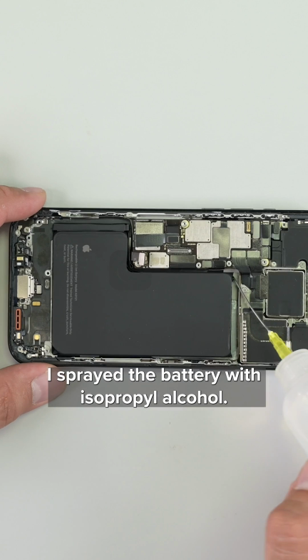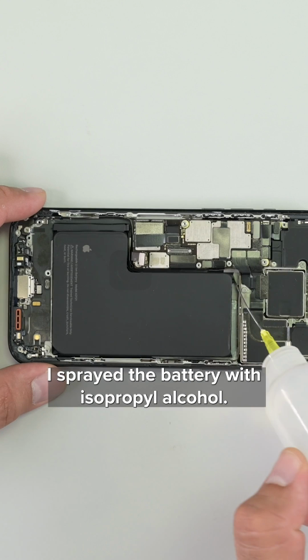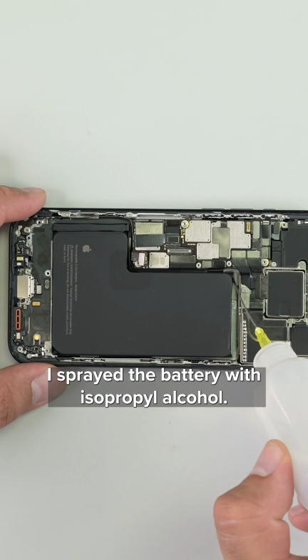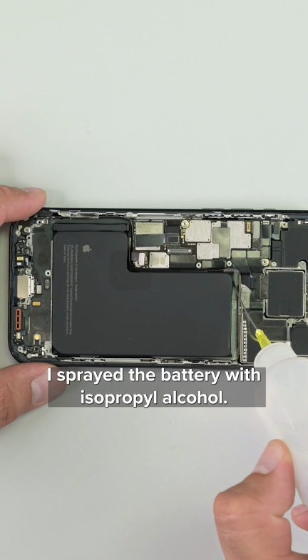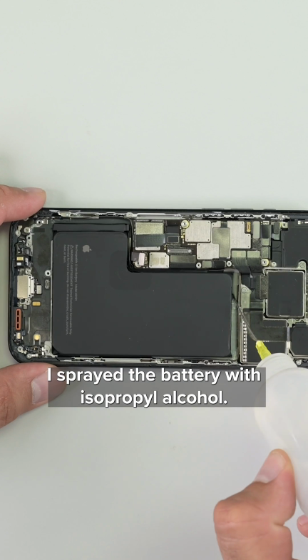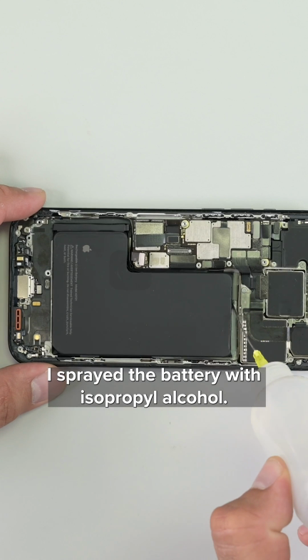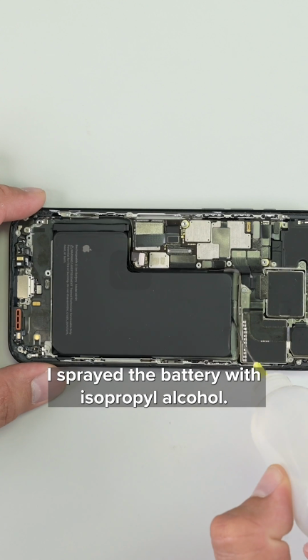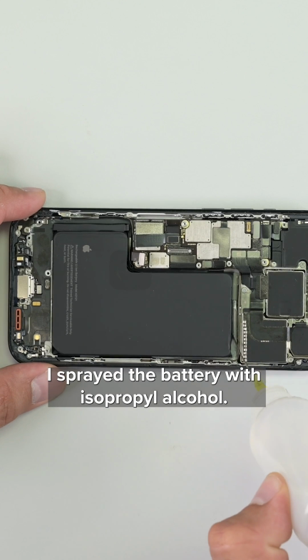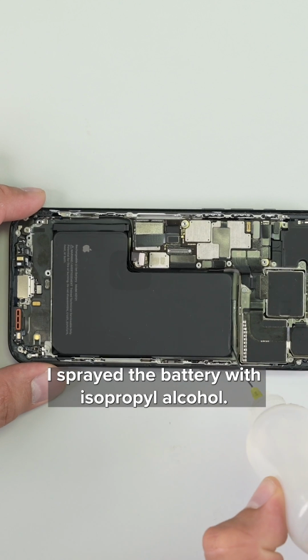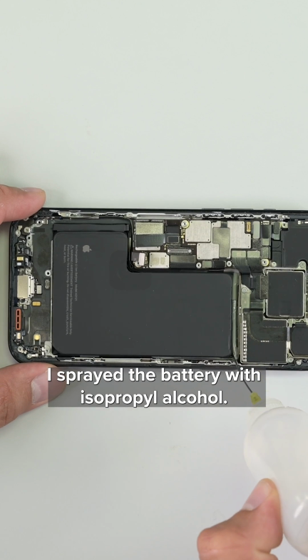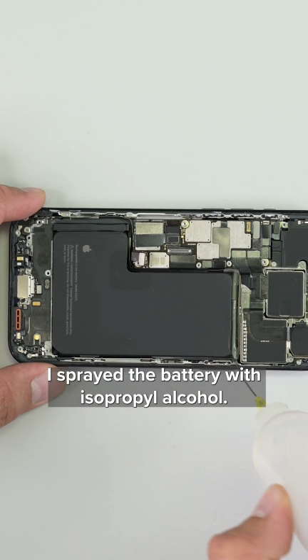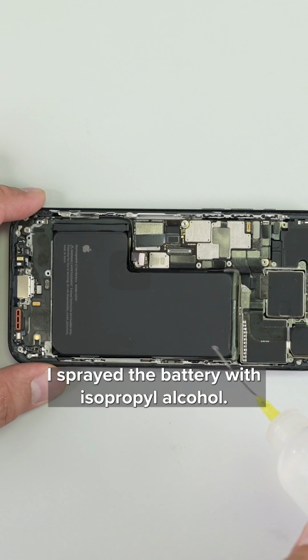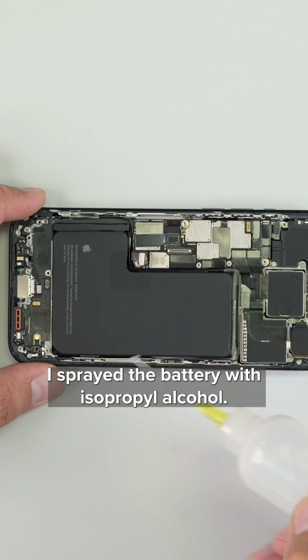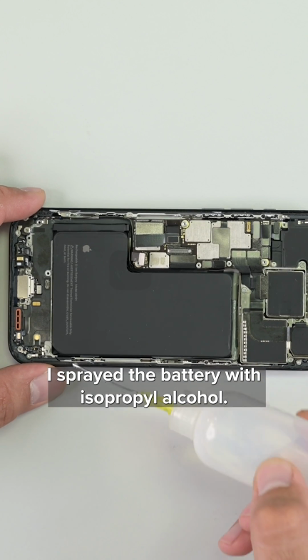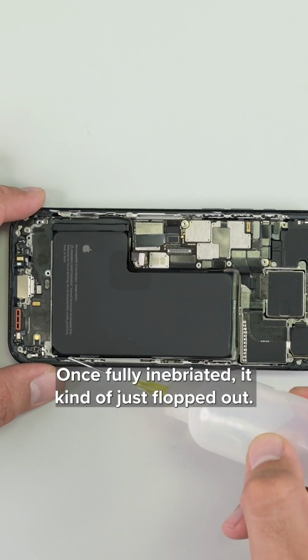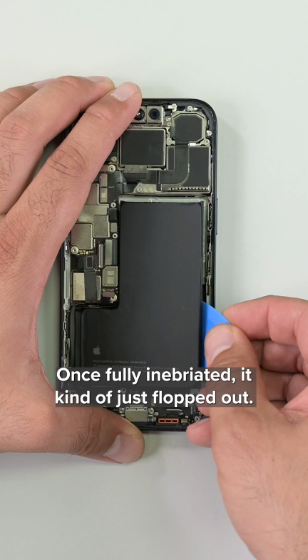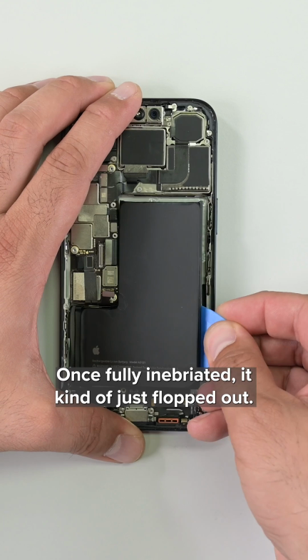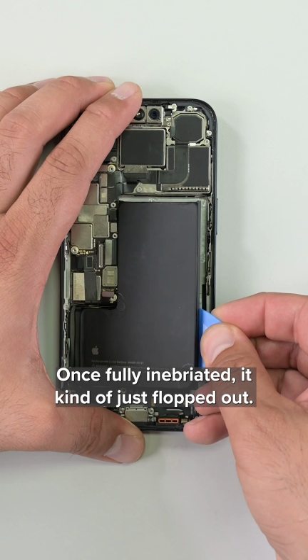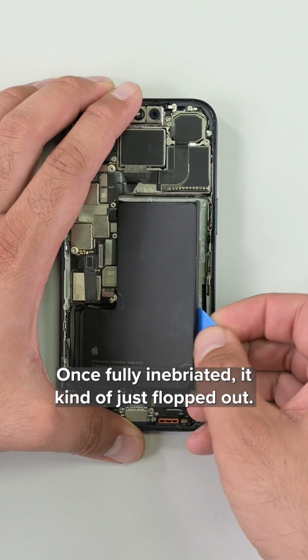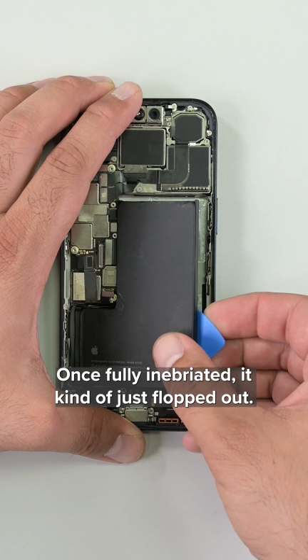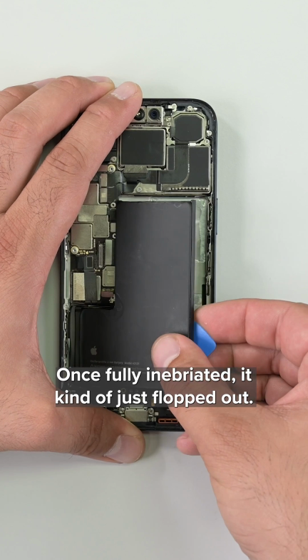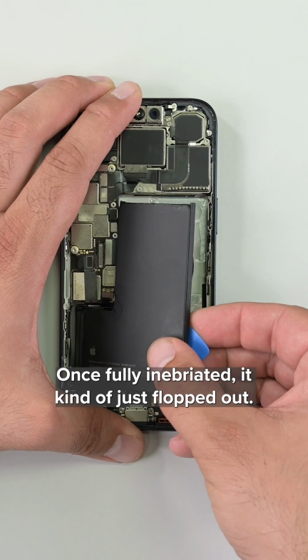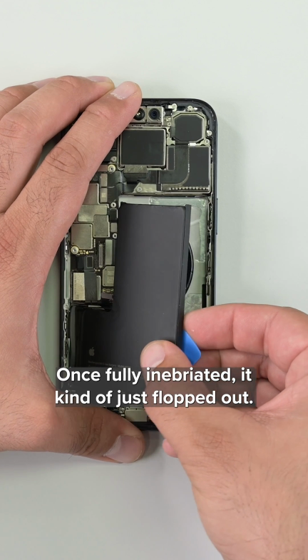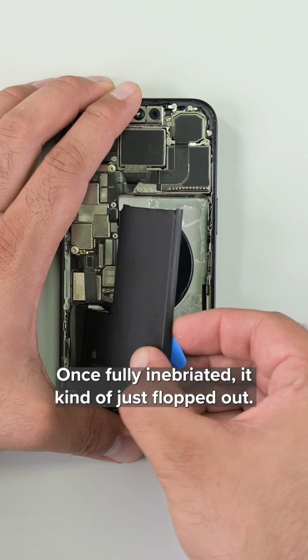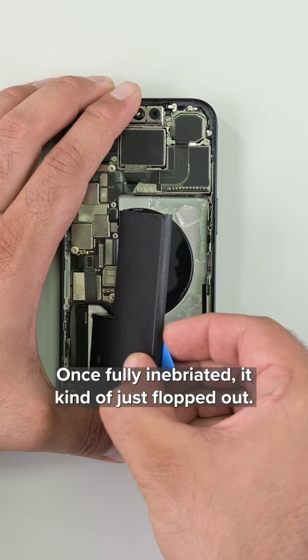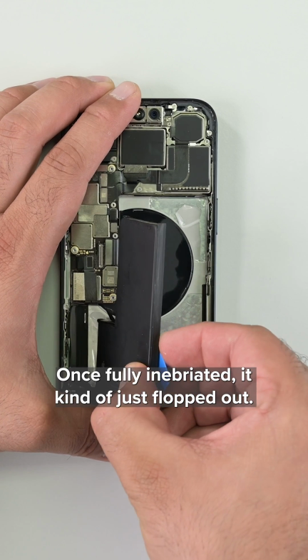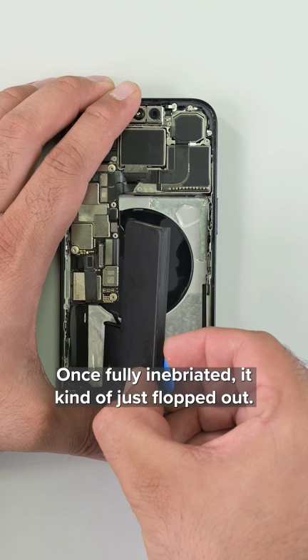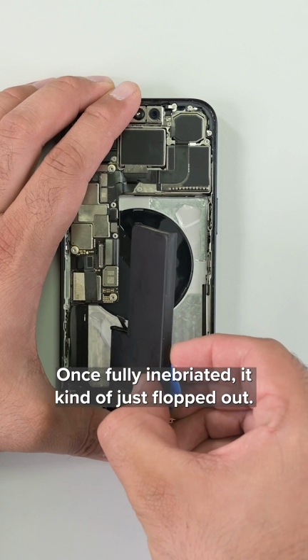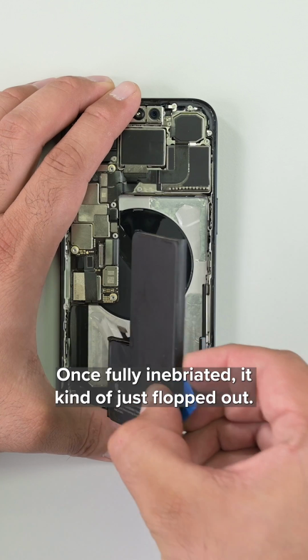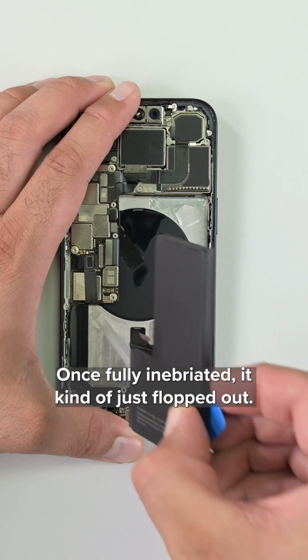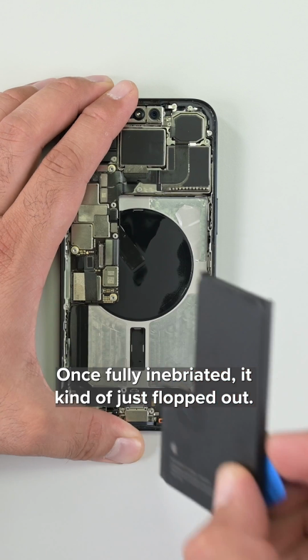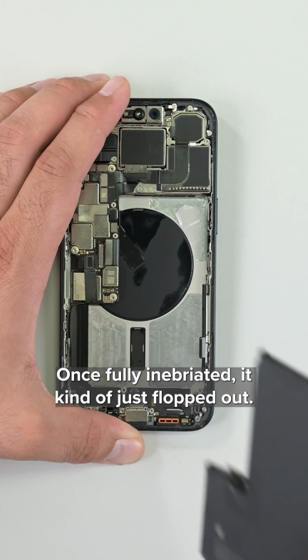I sprayed the battery with isopropyl alcohol. Once fully inebriated, it kind of just flopped out.